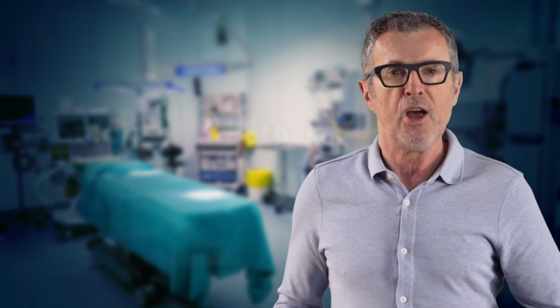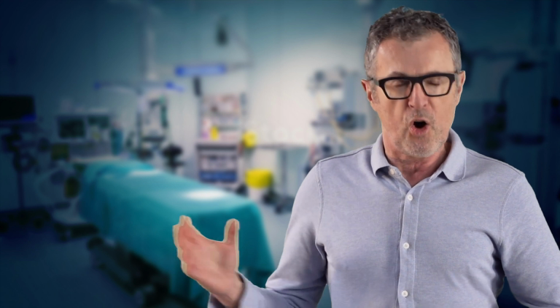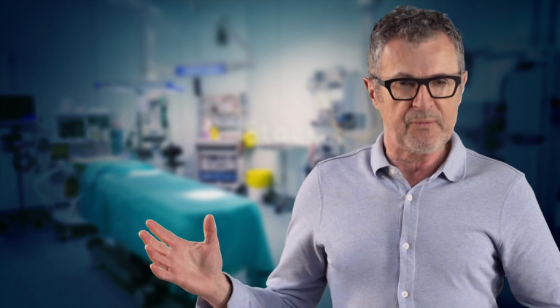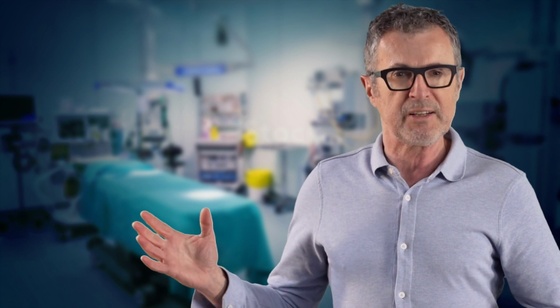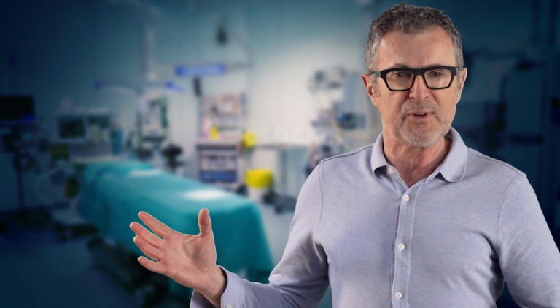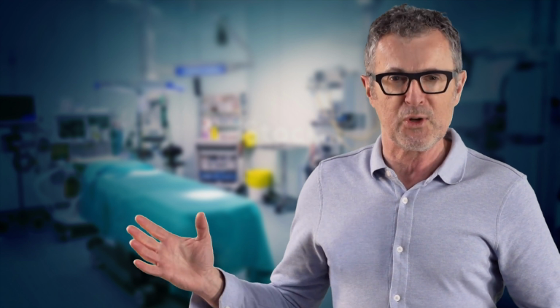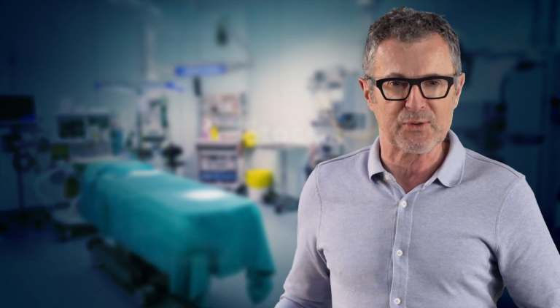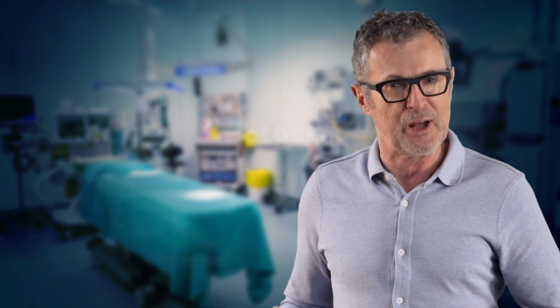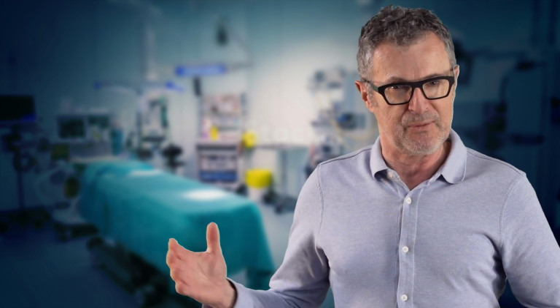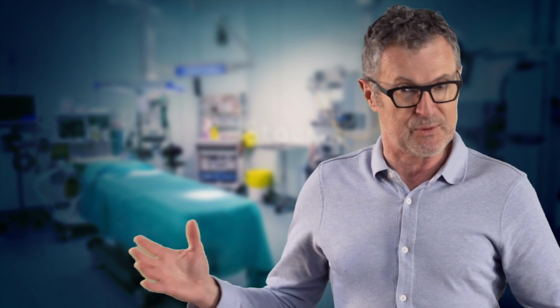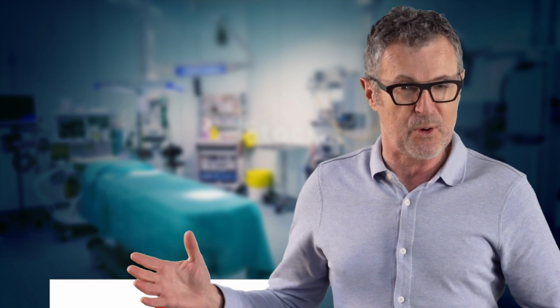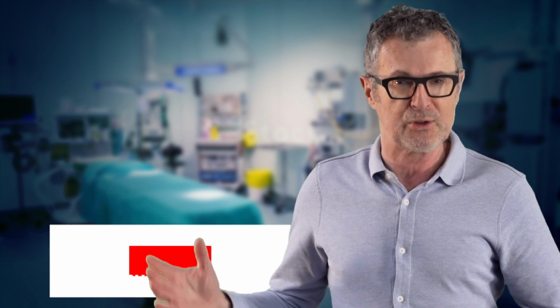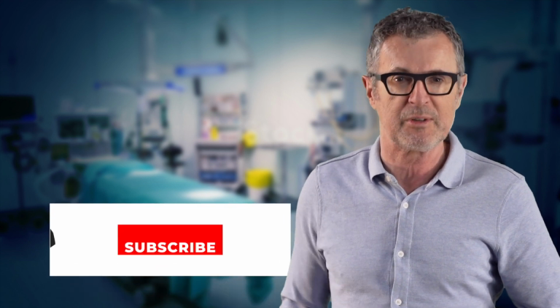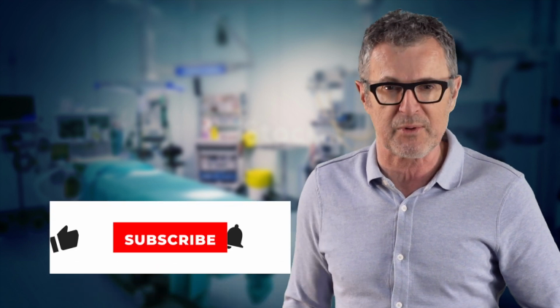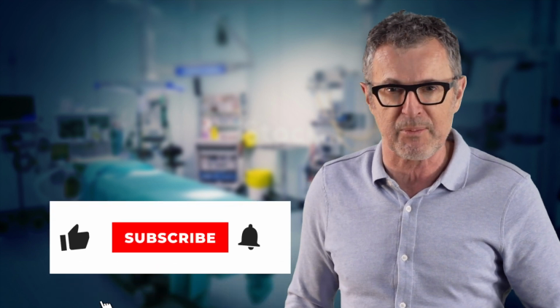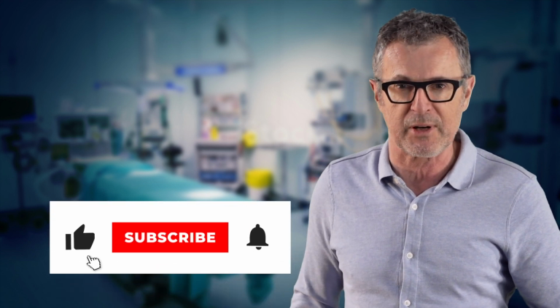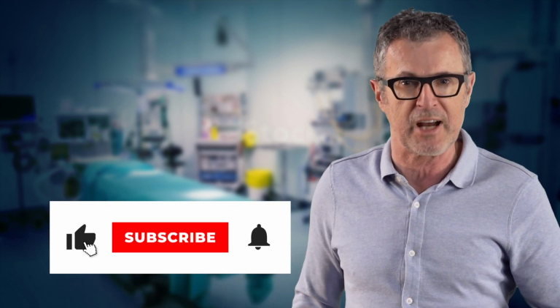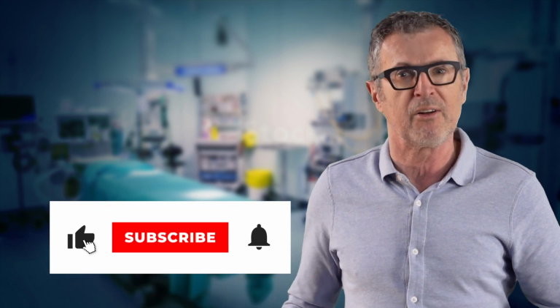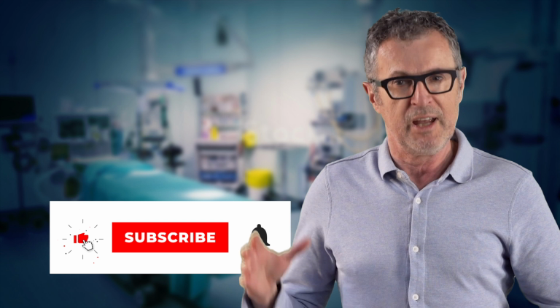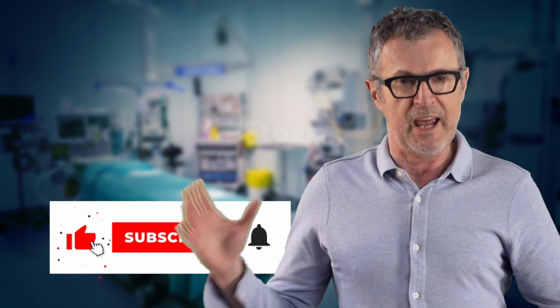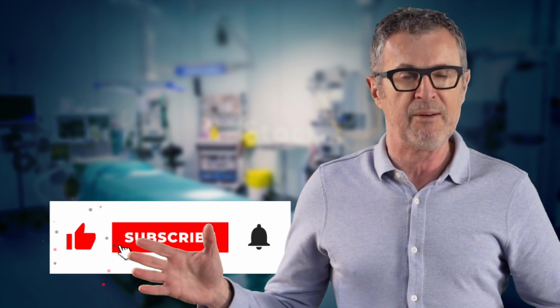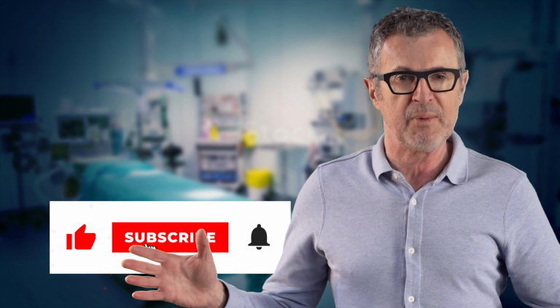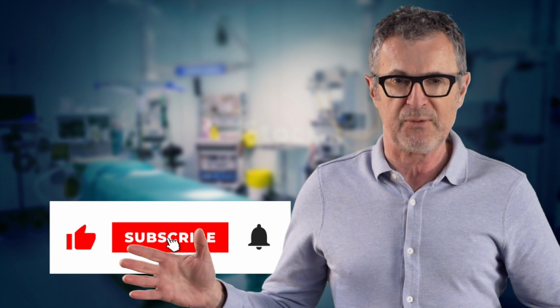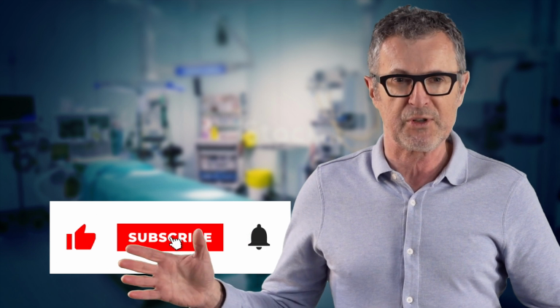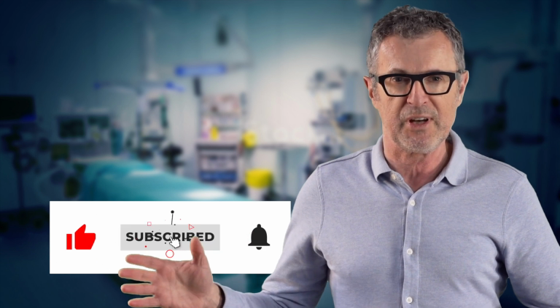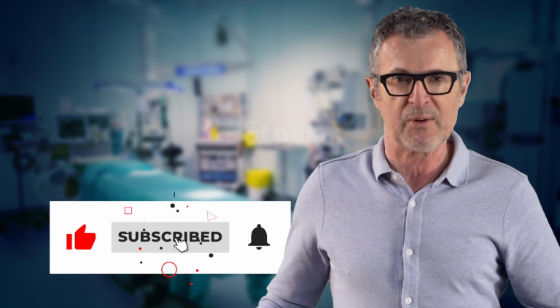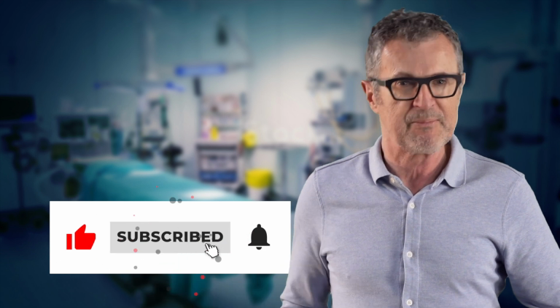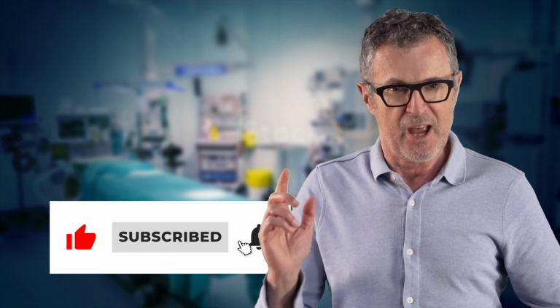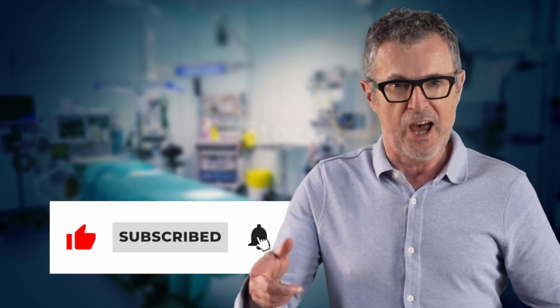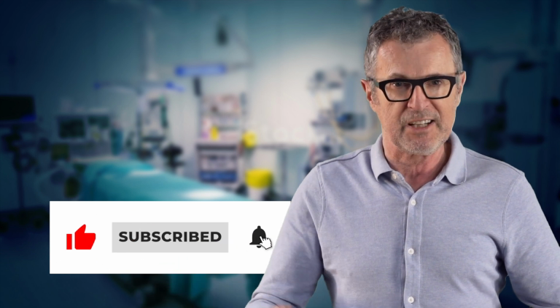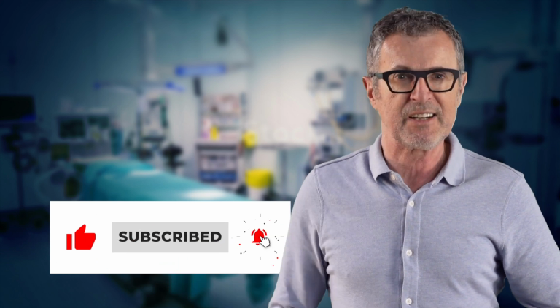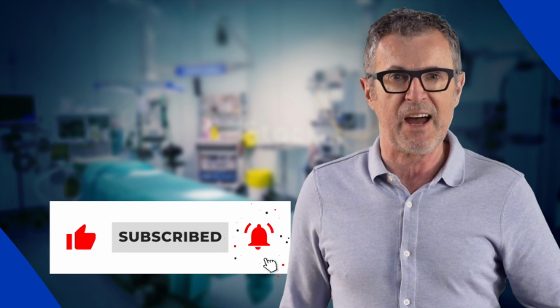Hope you find this video useful. If so, subscribe to our channel and never miss future videos. Until next time.